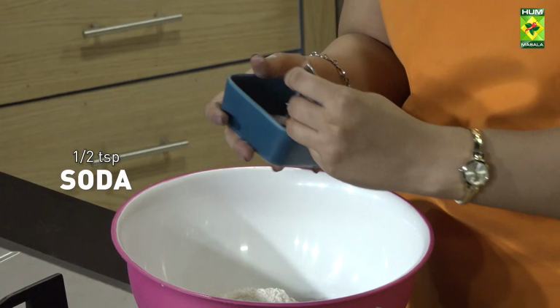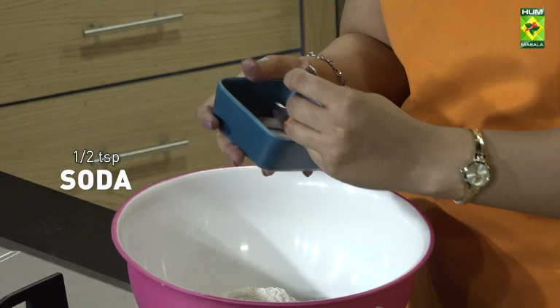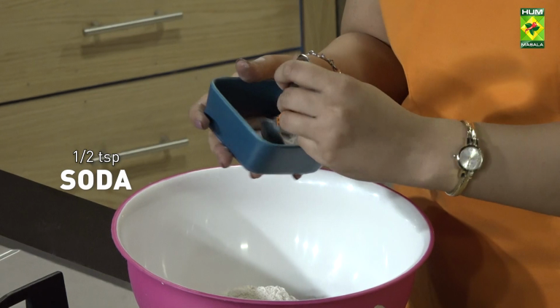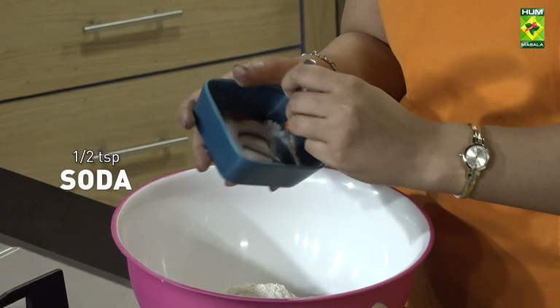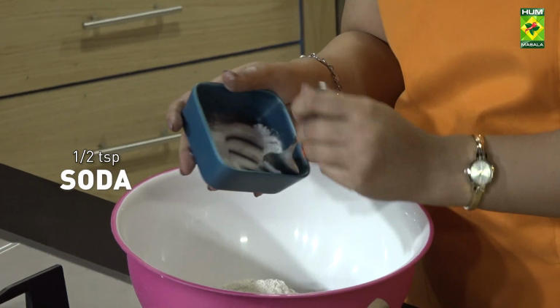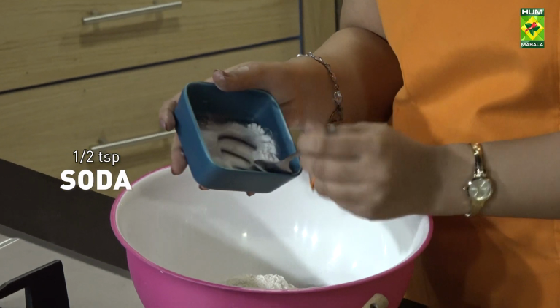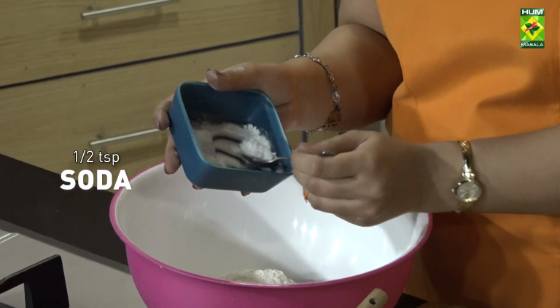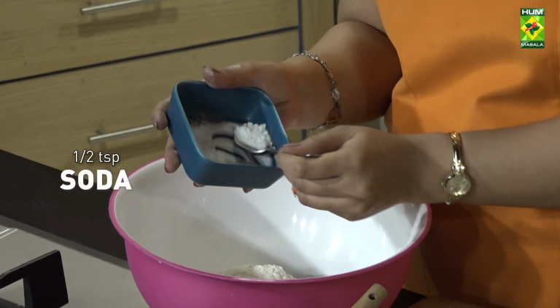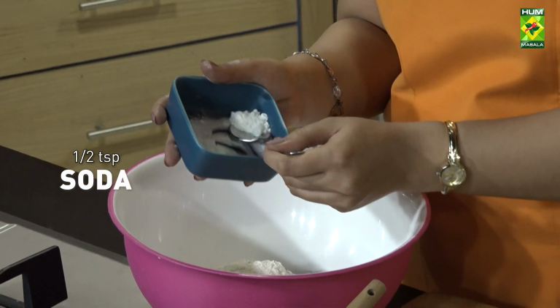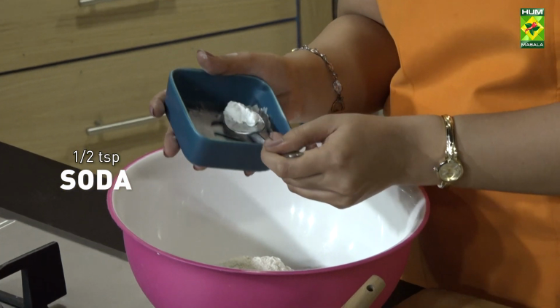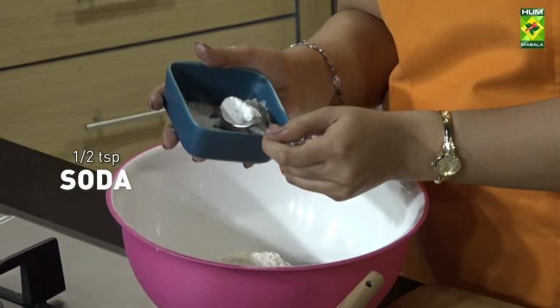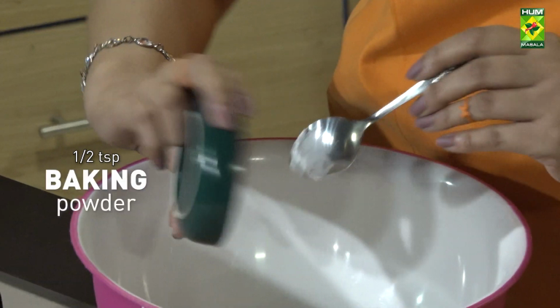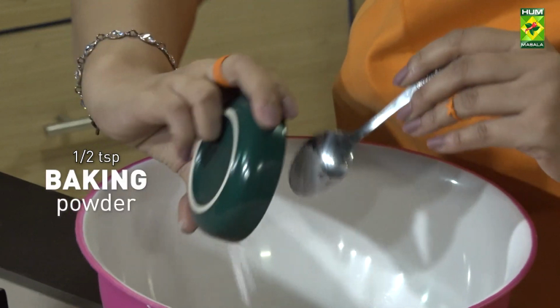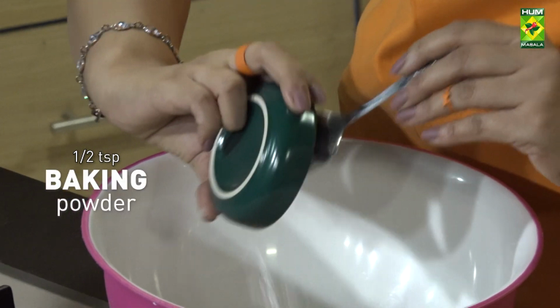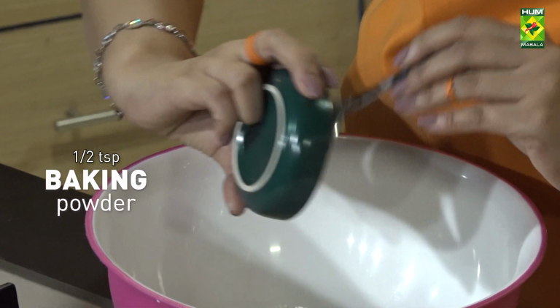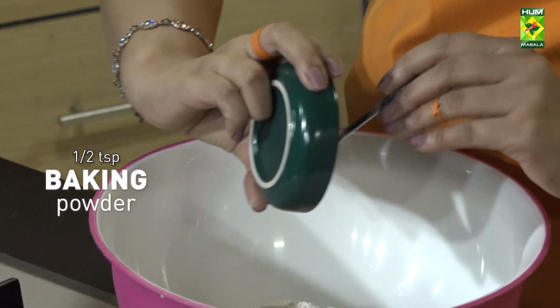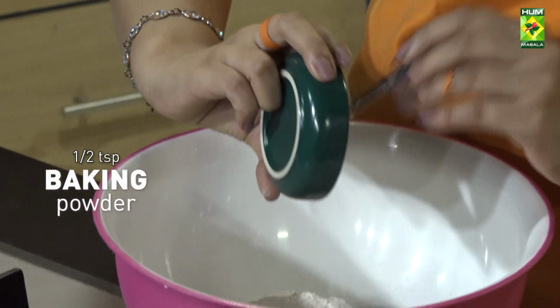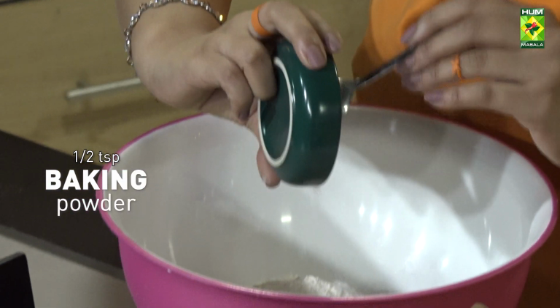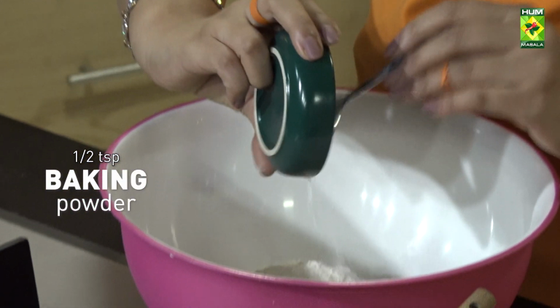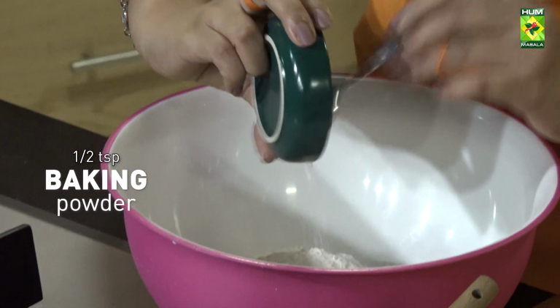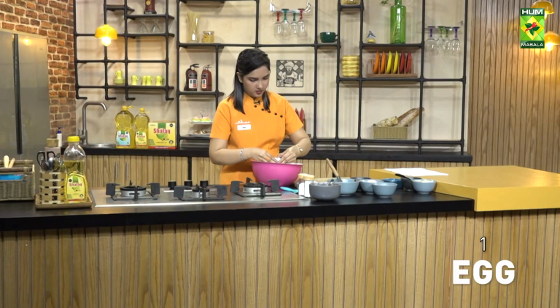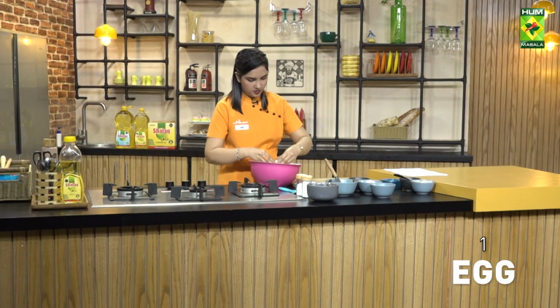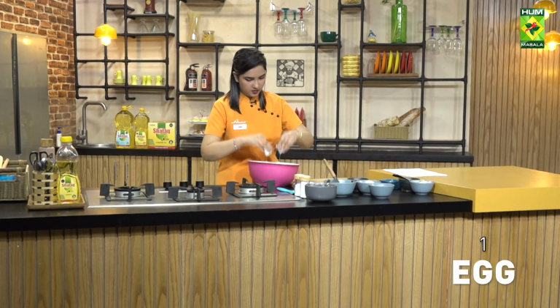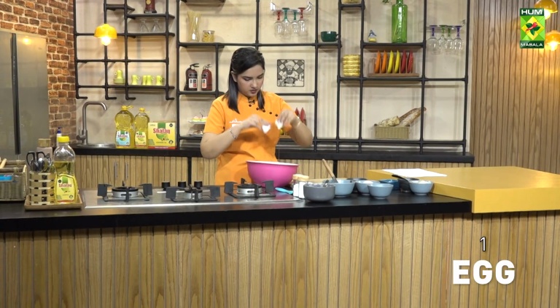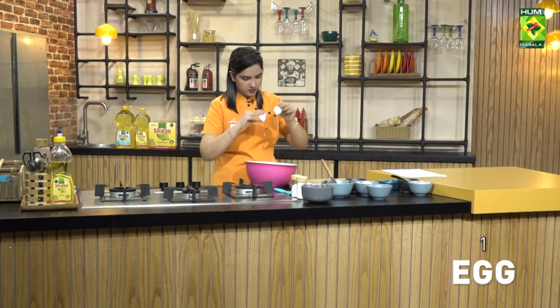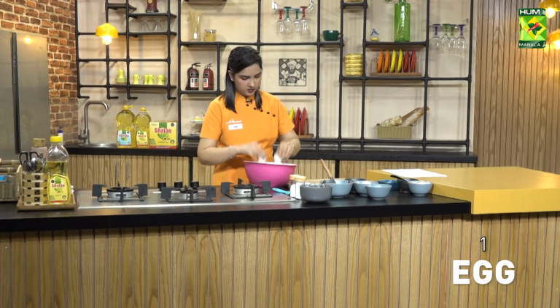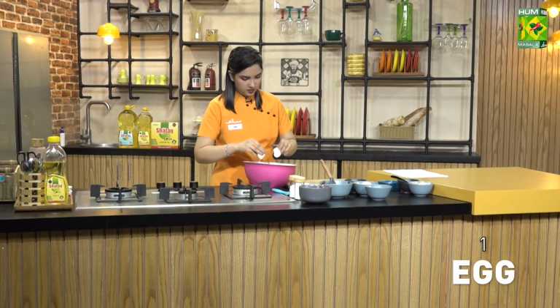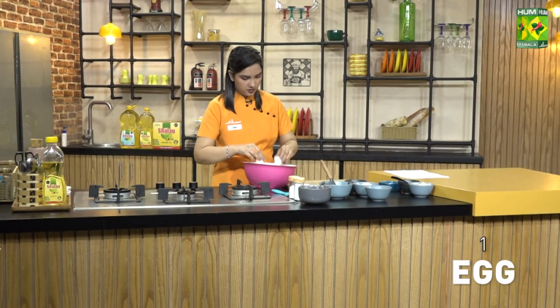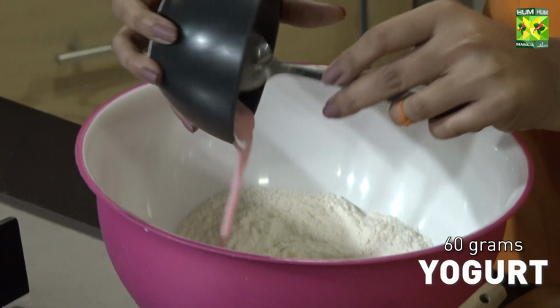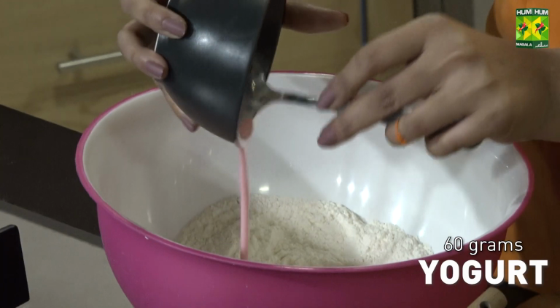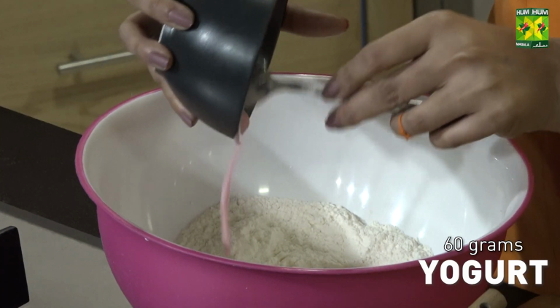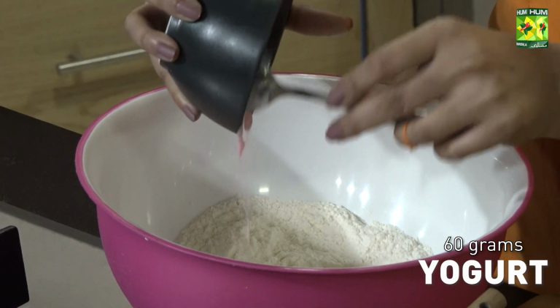Baking soda, half teaspoon. Baking powder. One egg, yoghurt.